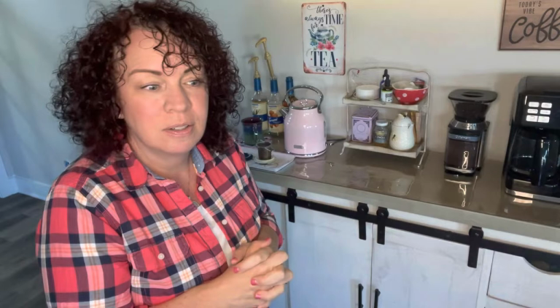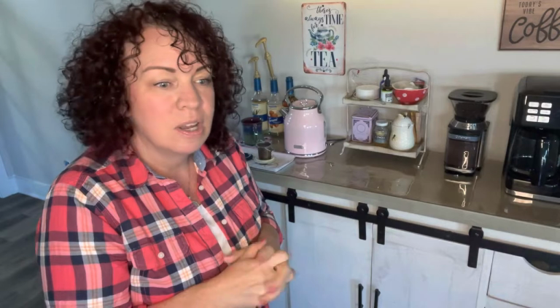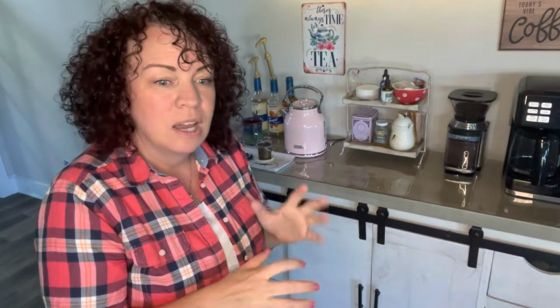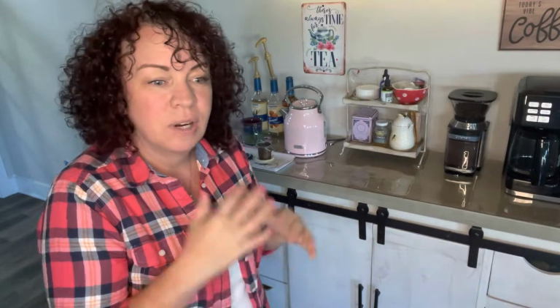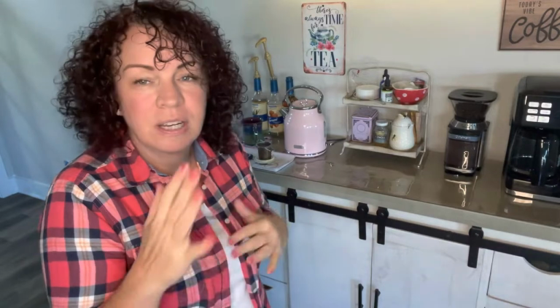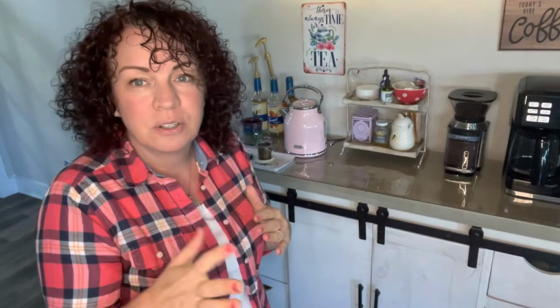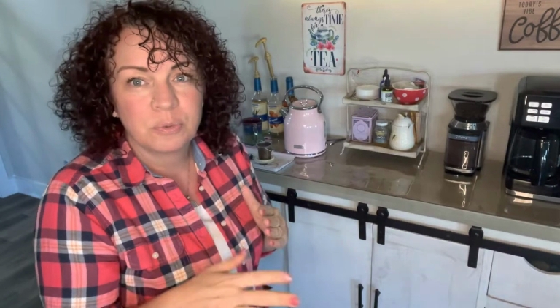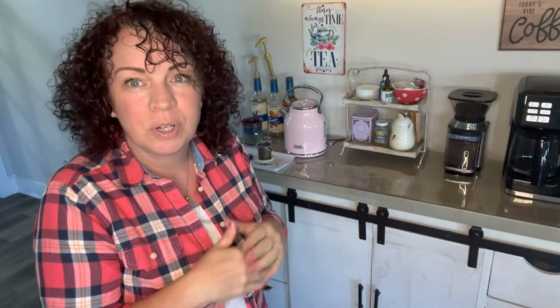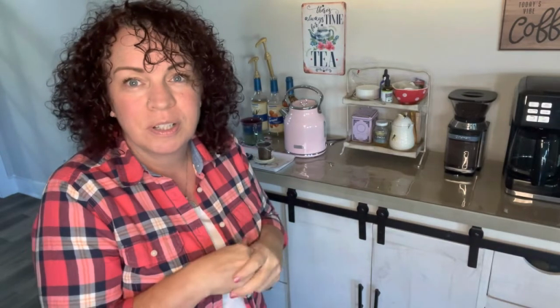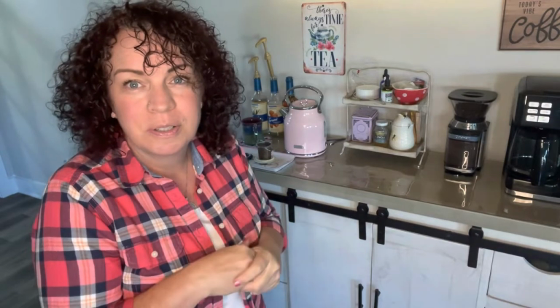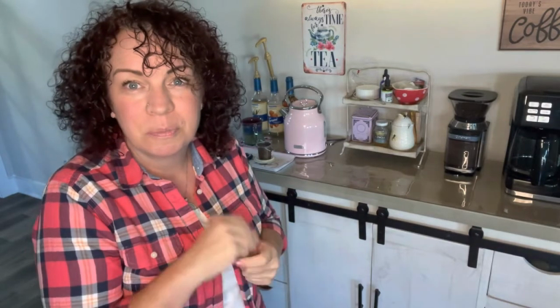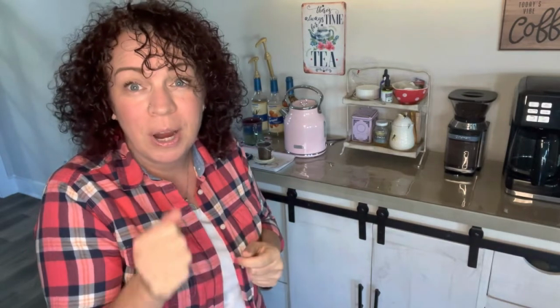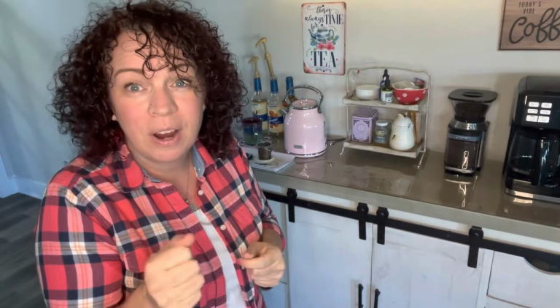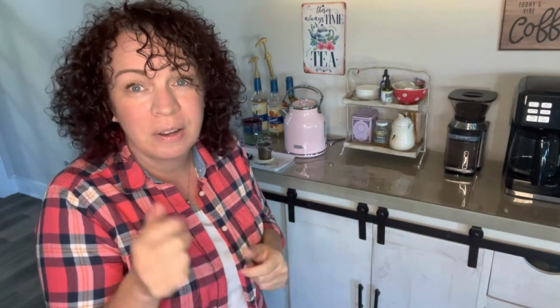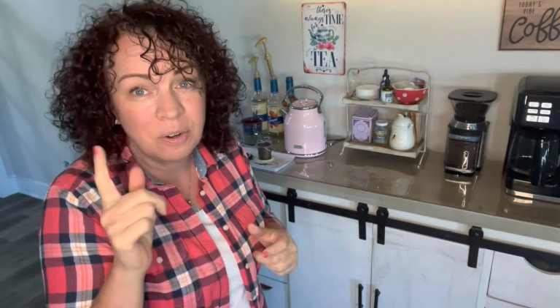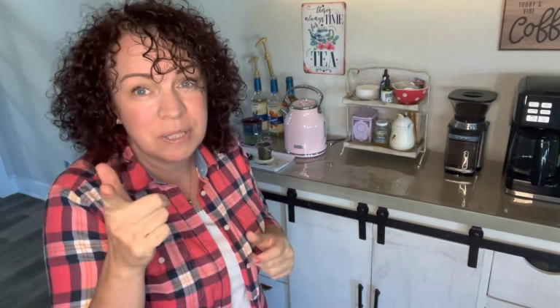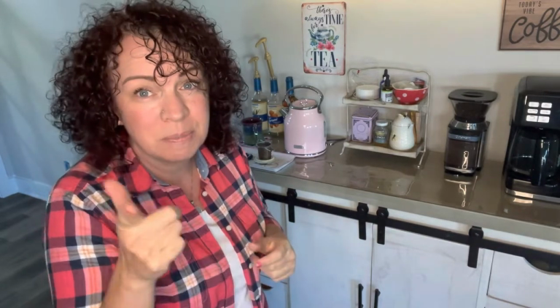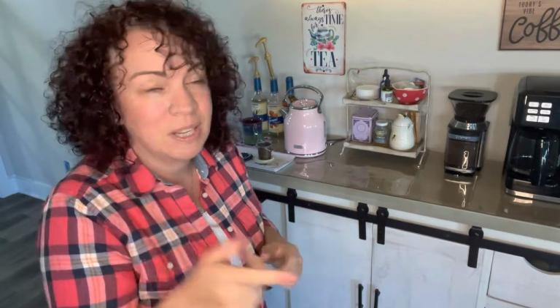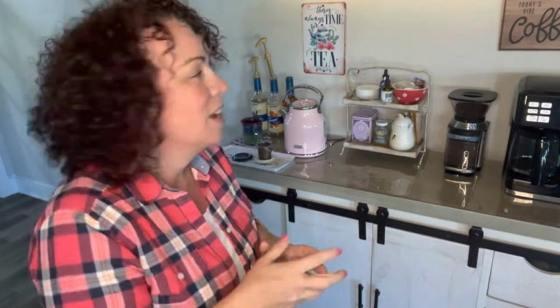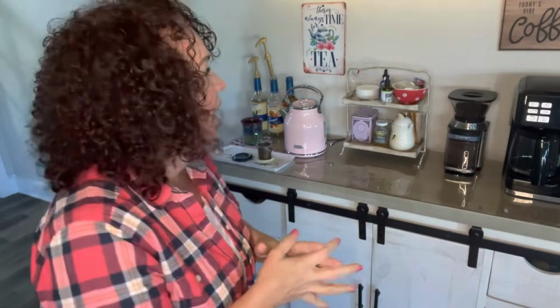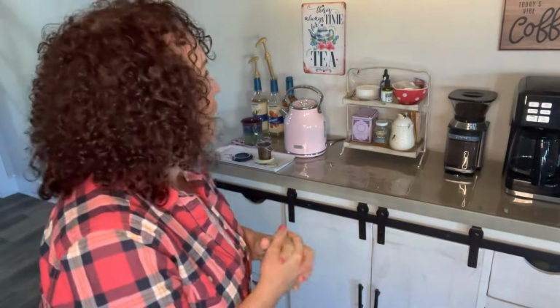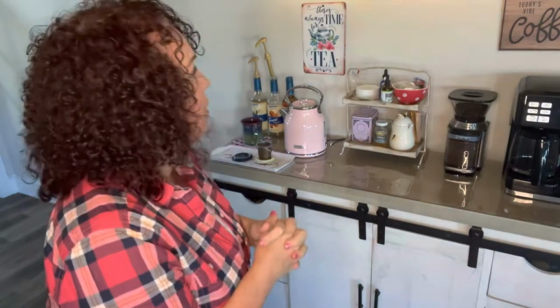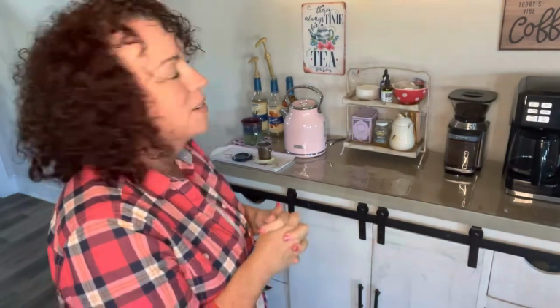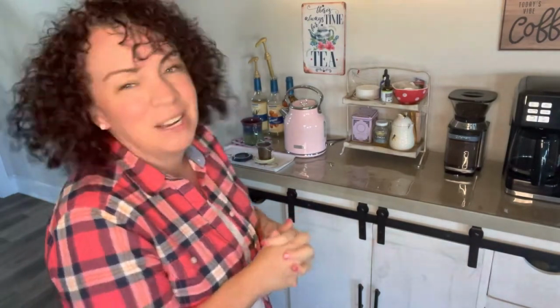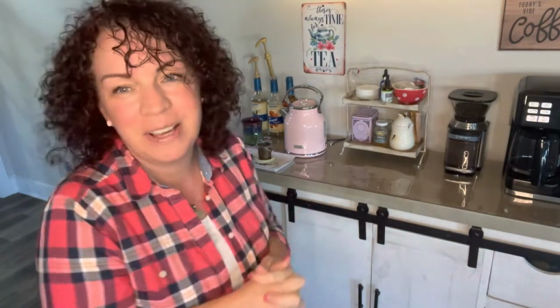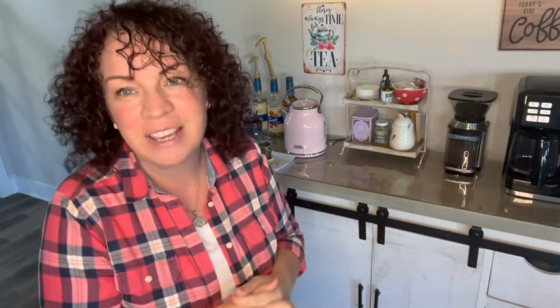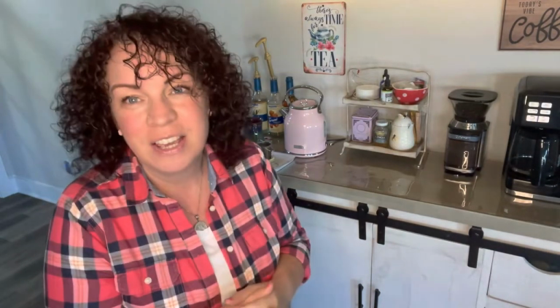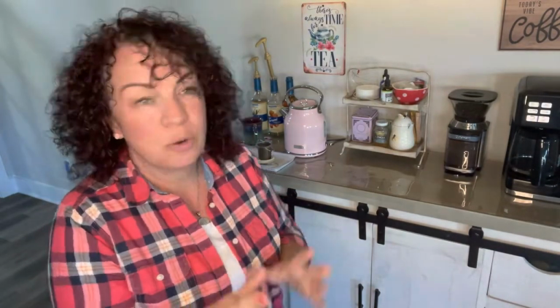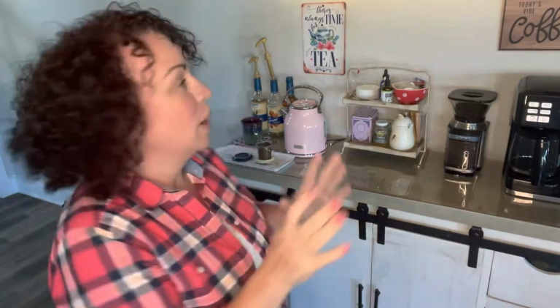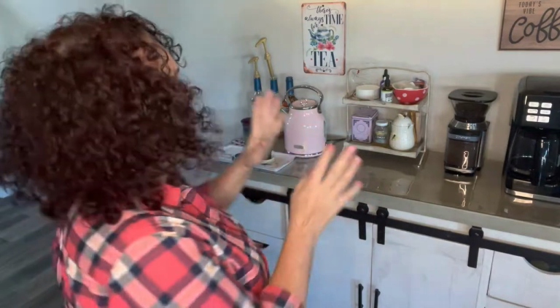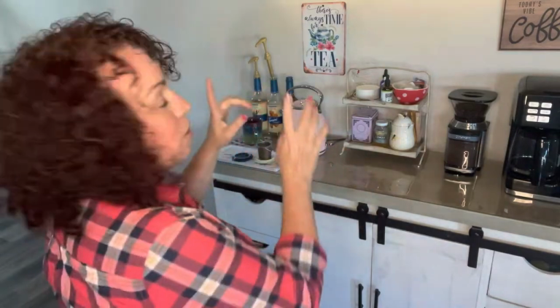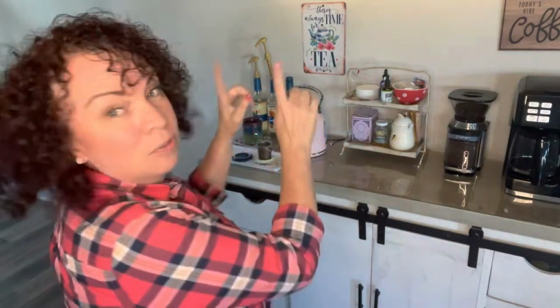So it's actually a coffee-tea bar — you can see there's the coffee and the tea — but I'm not a coffee drinker, so we're going to focus on the tea side. I even have this cute little sign: 'There's always time for tea.' I've had the best conversations around a cup of tea, and I just love my morning time. I read a devotional every morning, try to get into the Word, some prayer, and always some tea. So let's start from the top down.